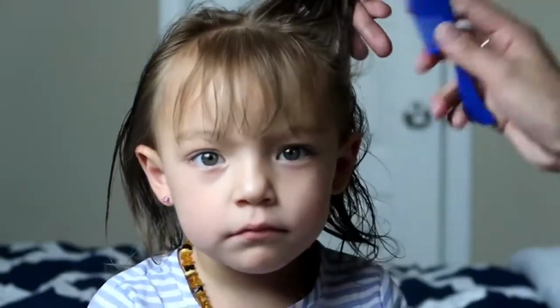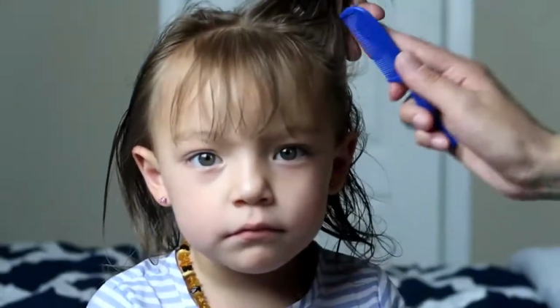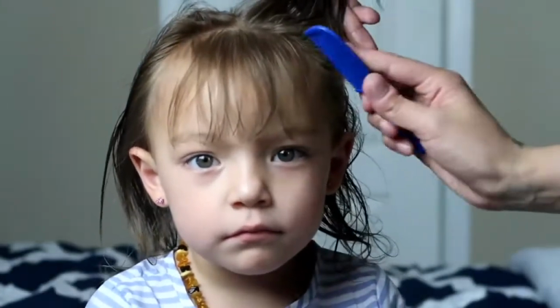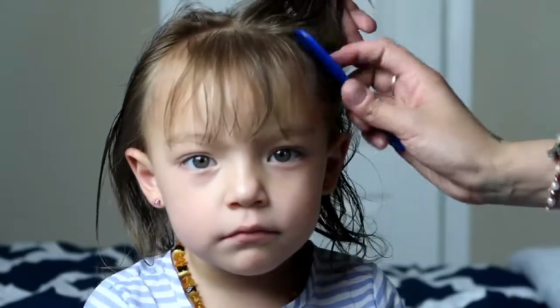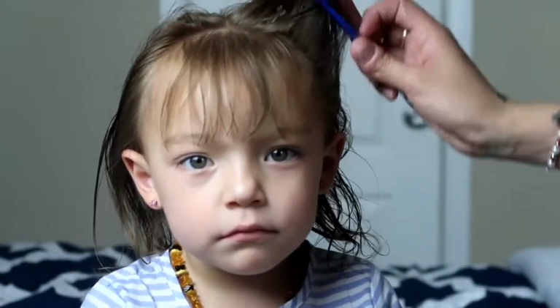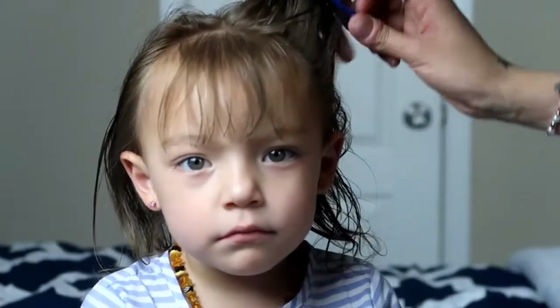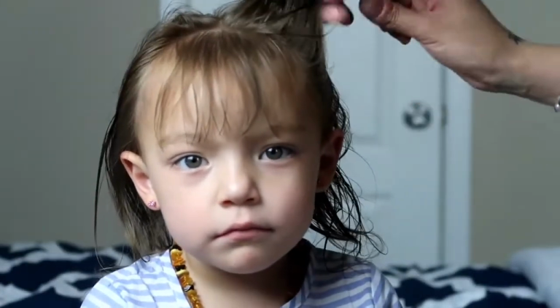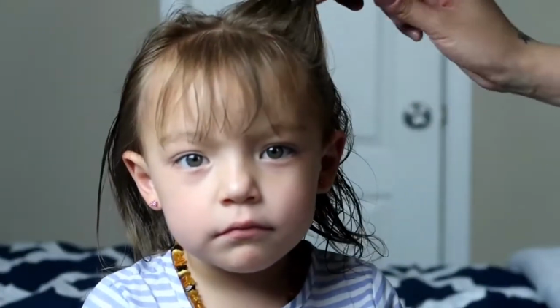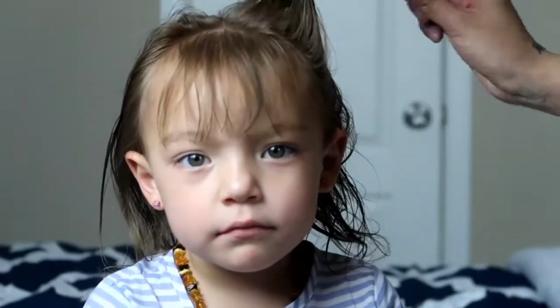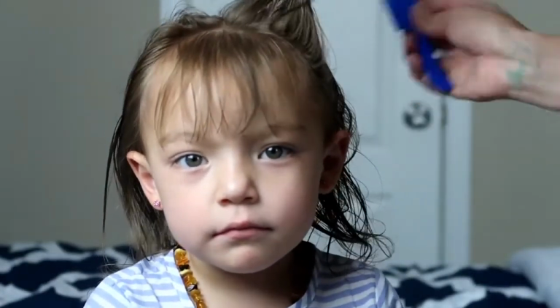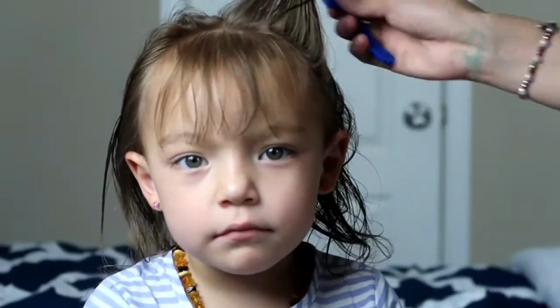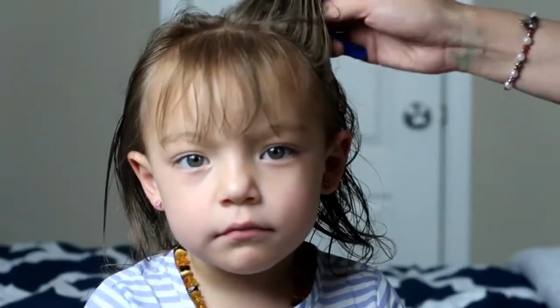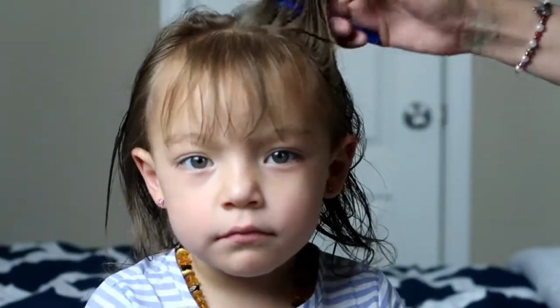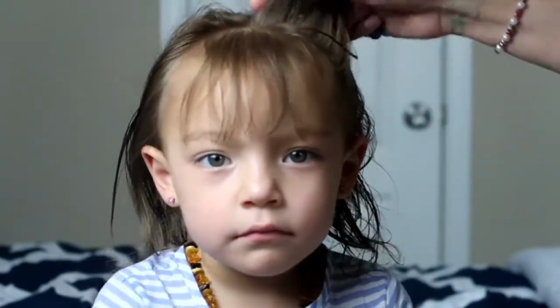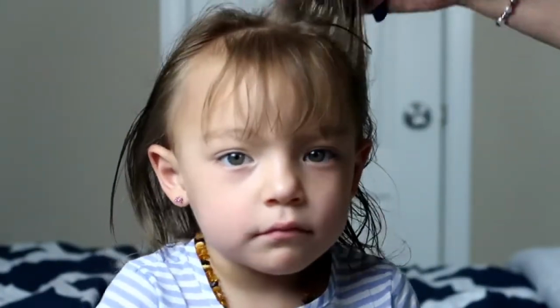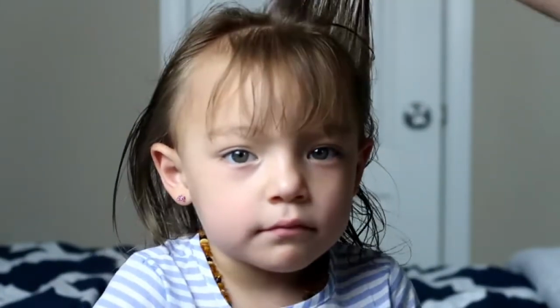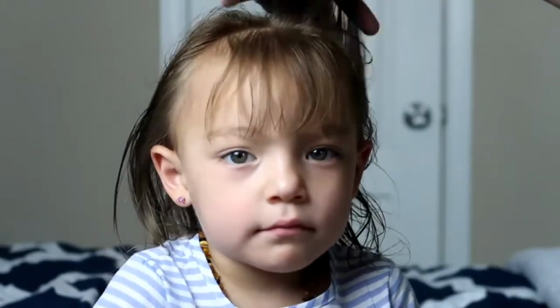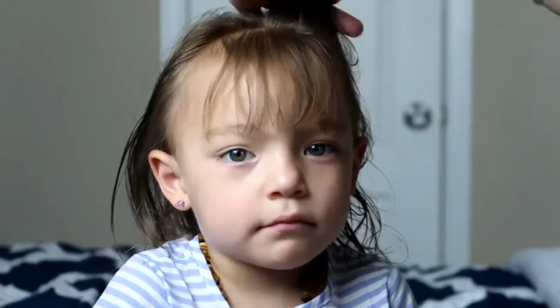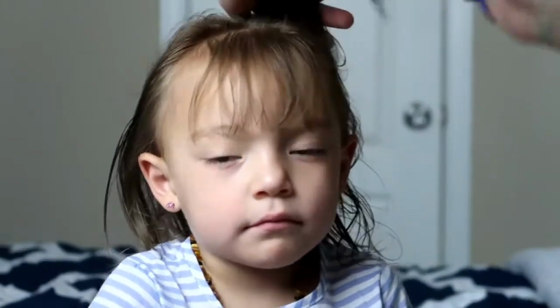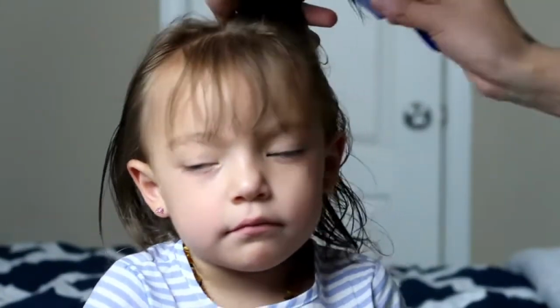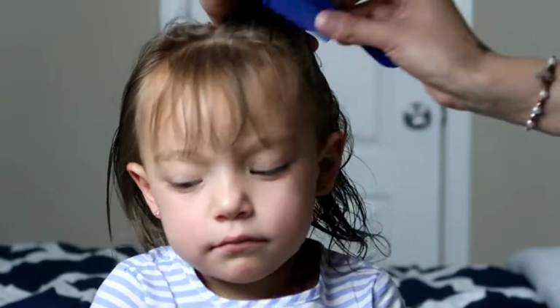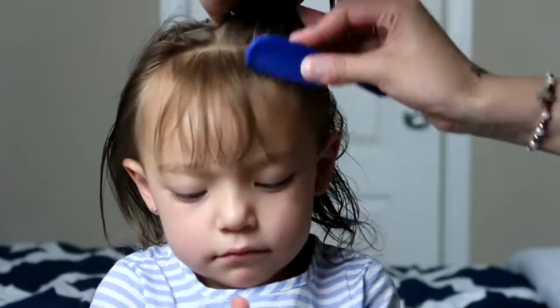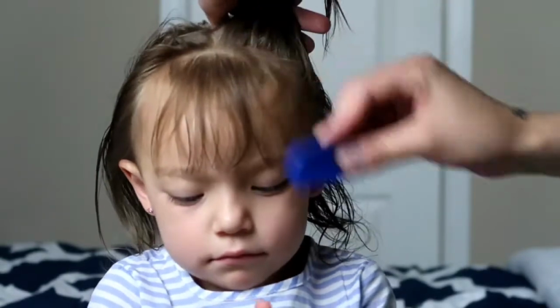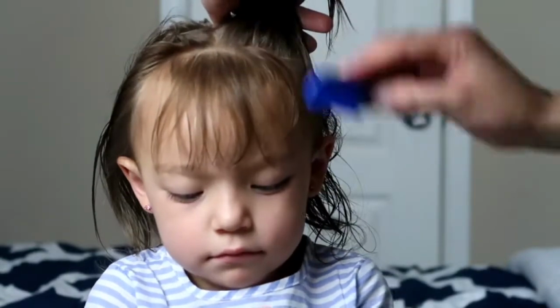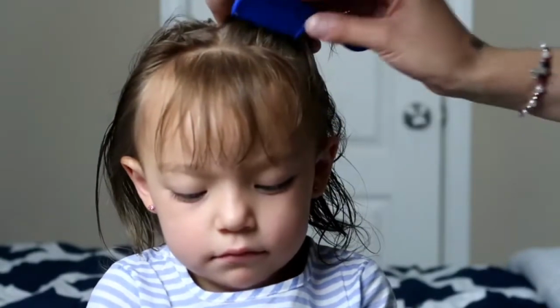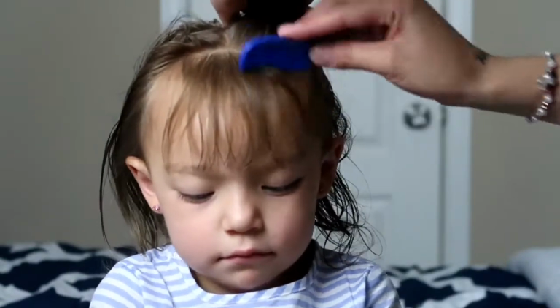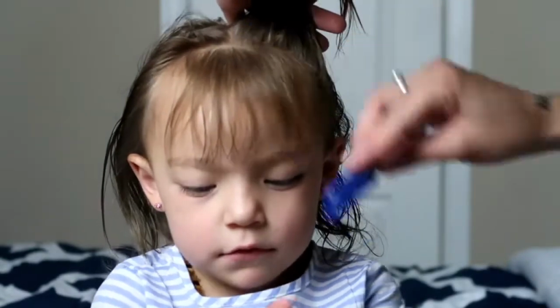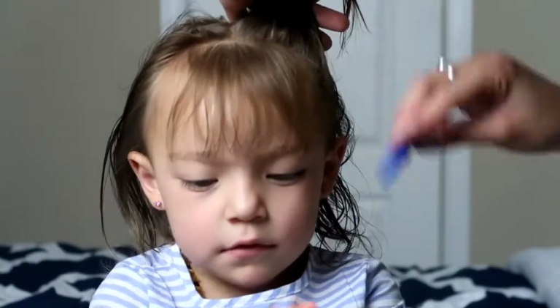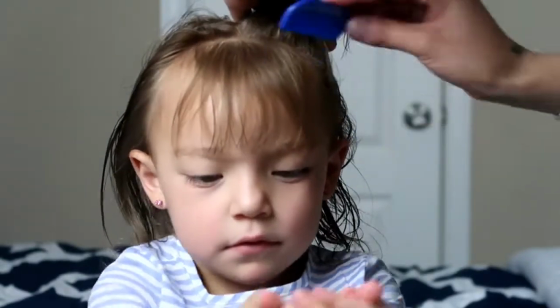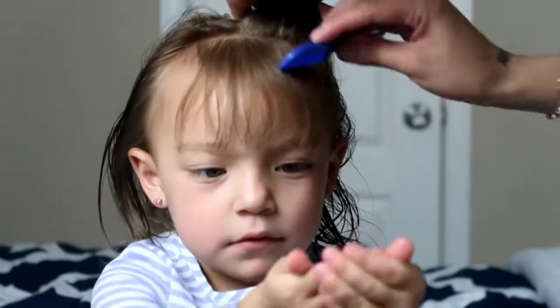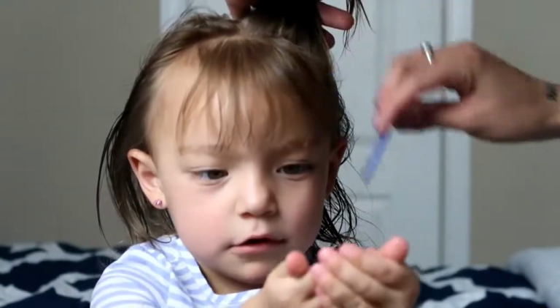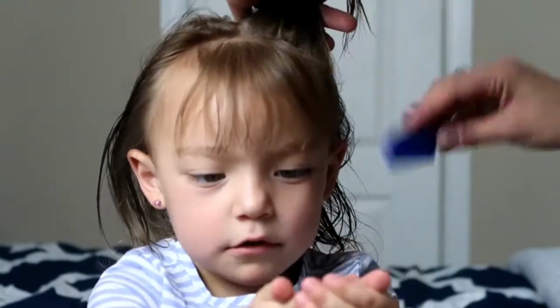For this hairstyle, I'm just going to be putting two small little pigtails up top with a couple of bows.